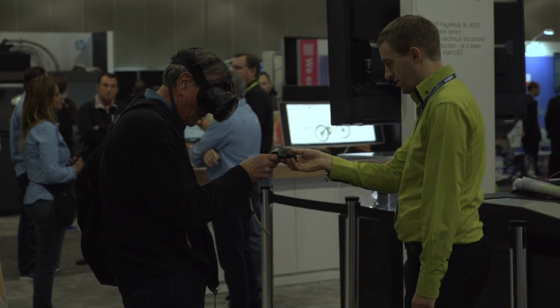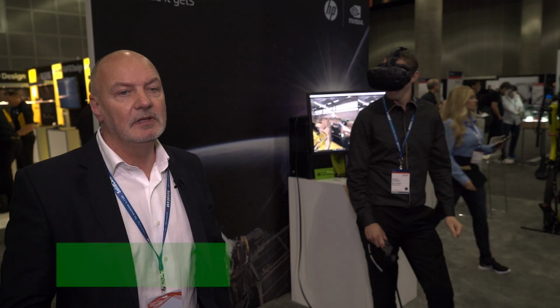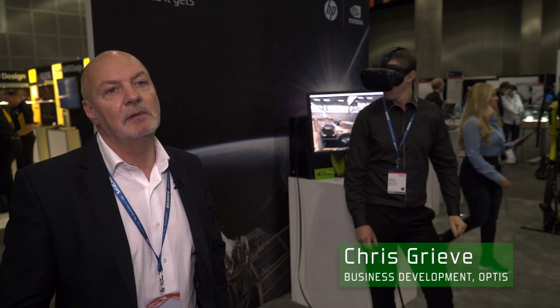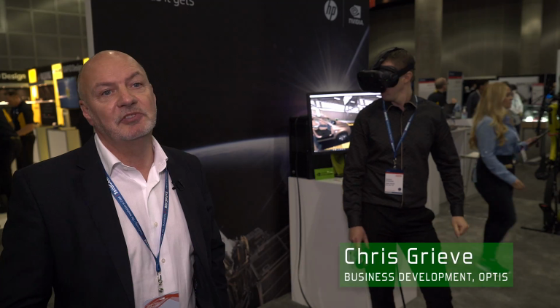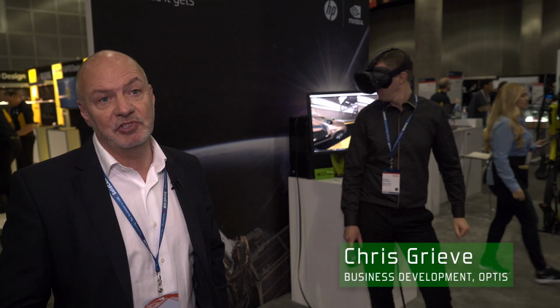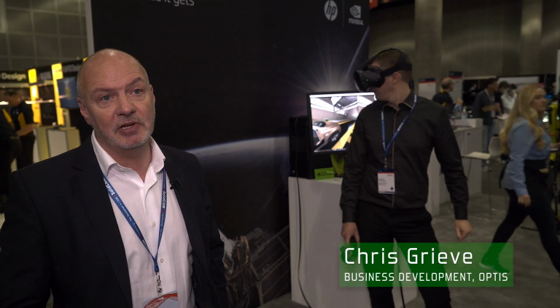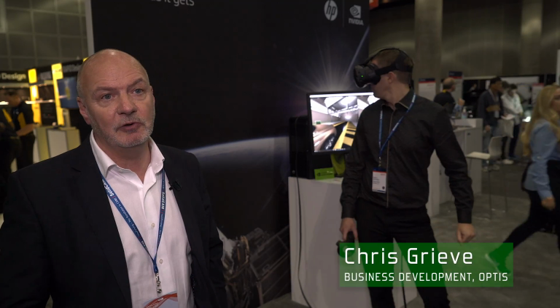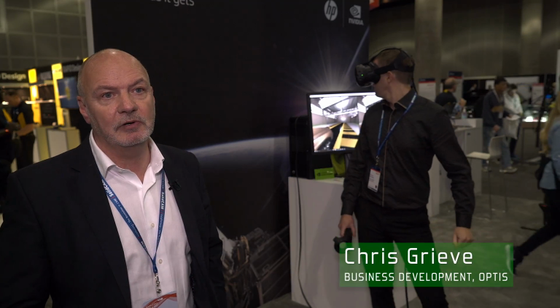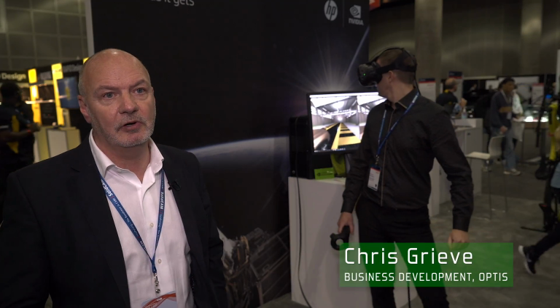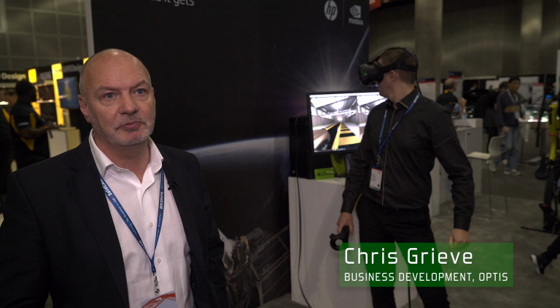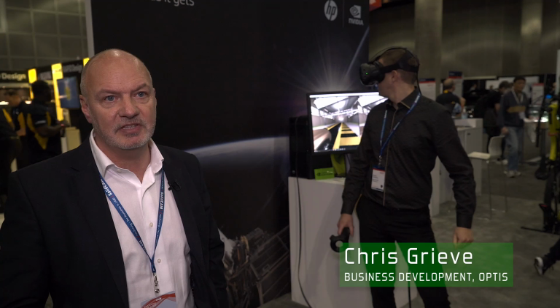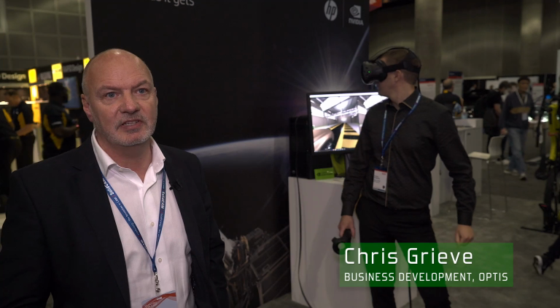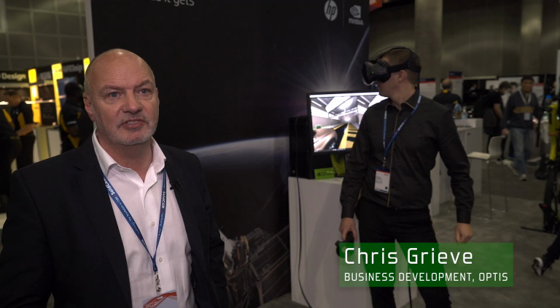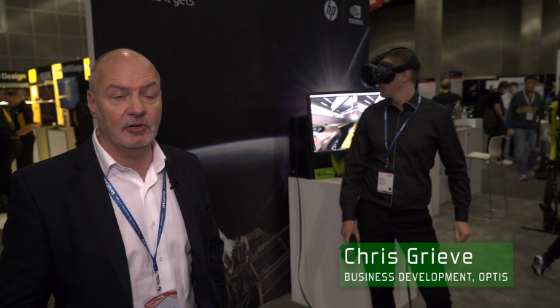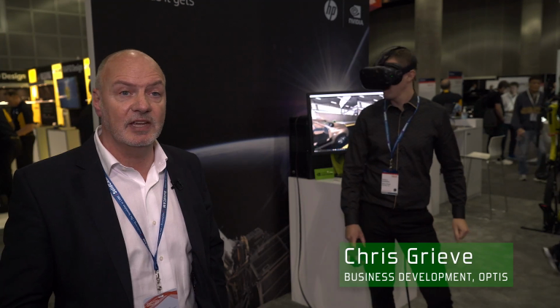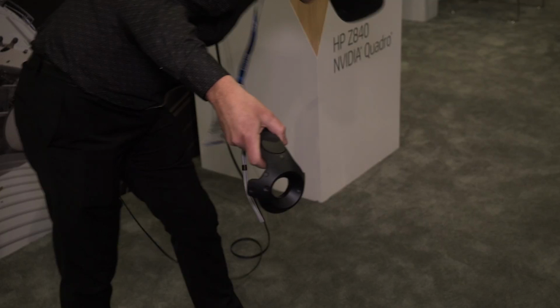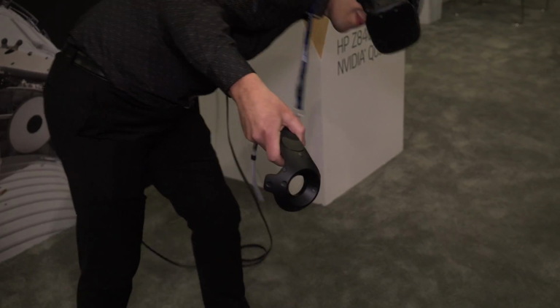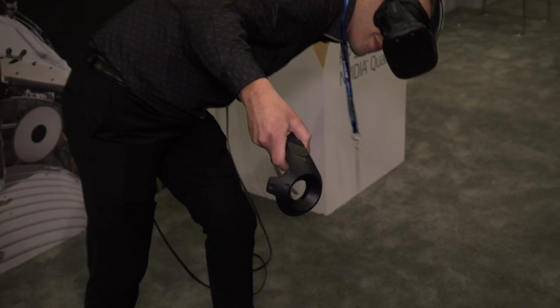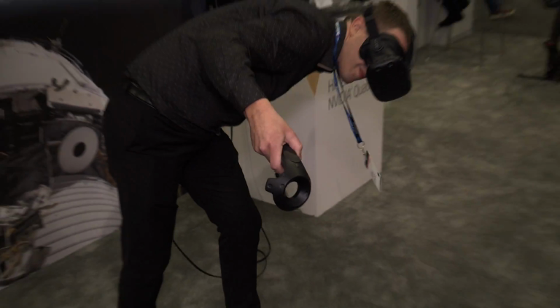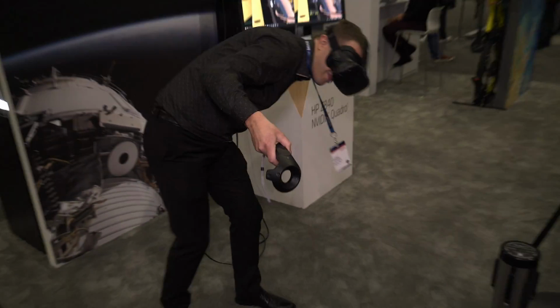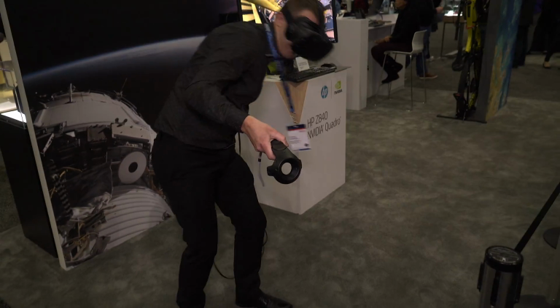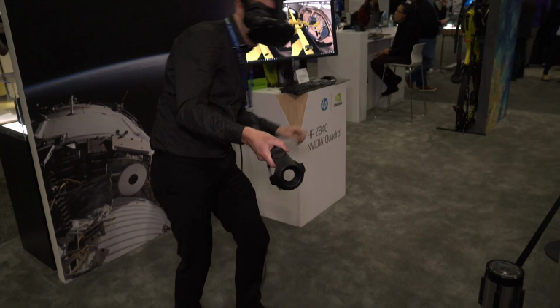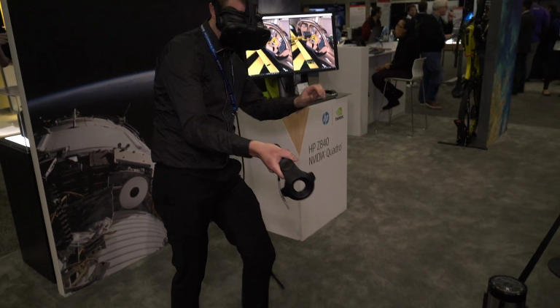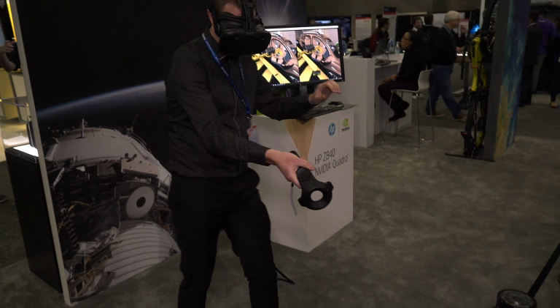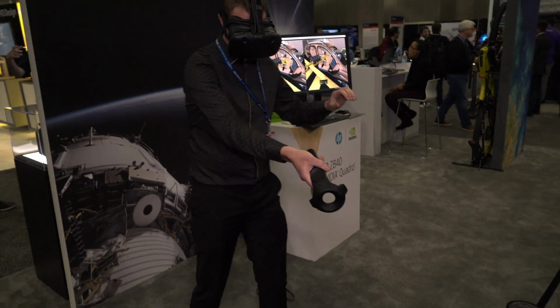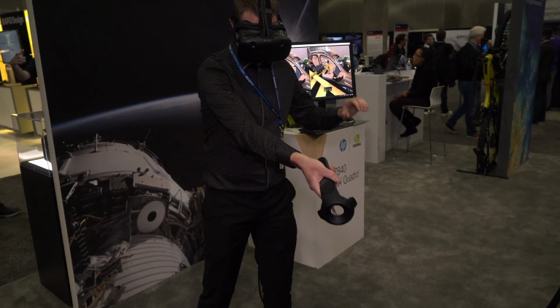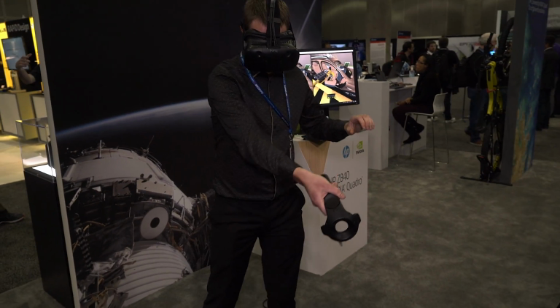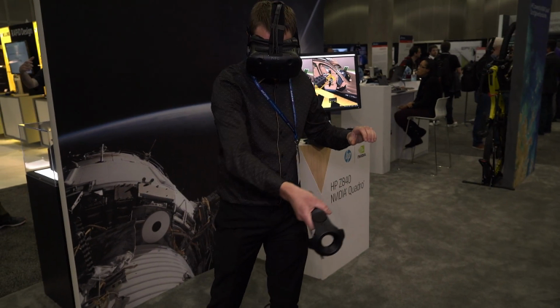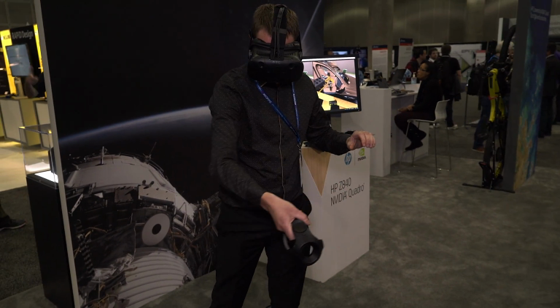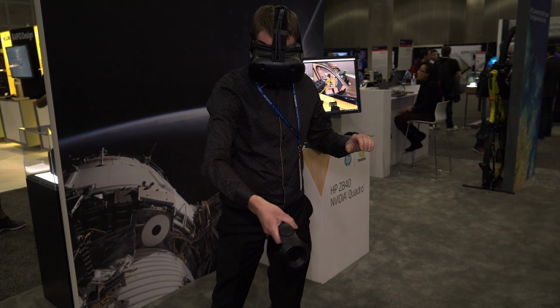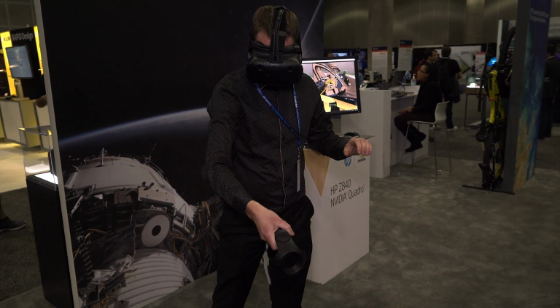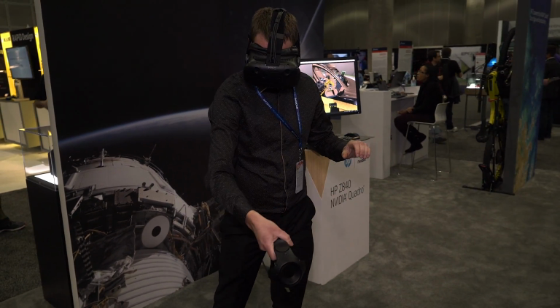My name is Chris Breve, I work for Optus in San Jose. We're here today on the HP stand looking at the VRX experience software.